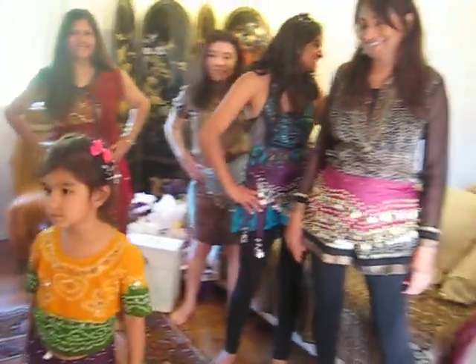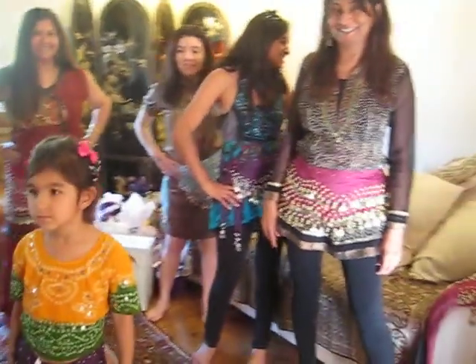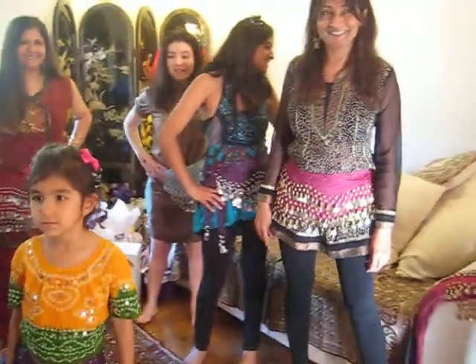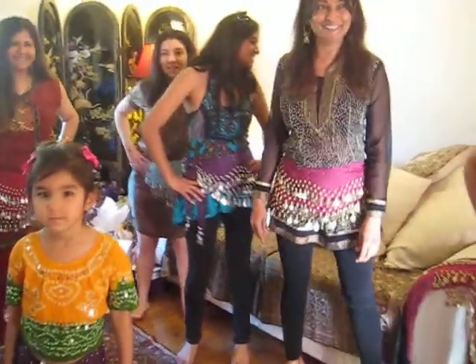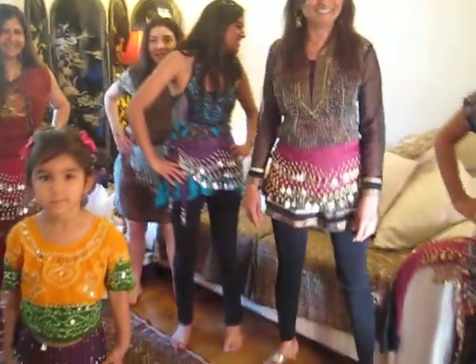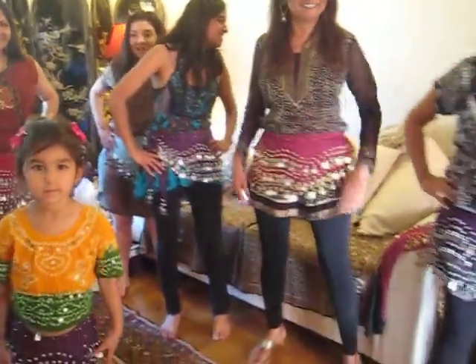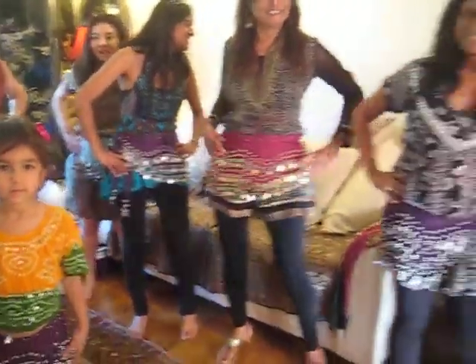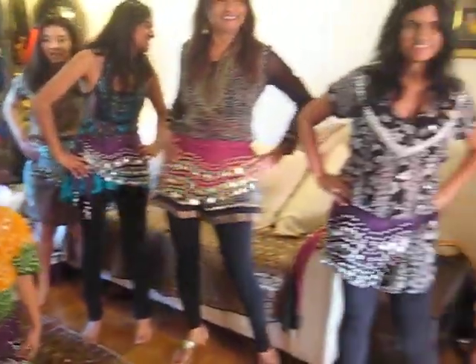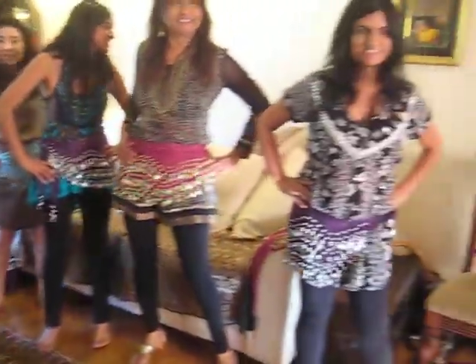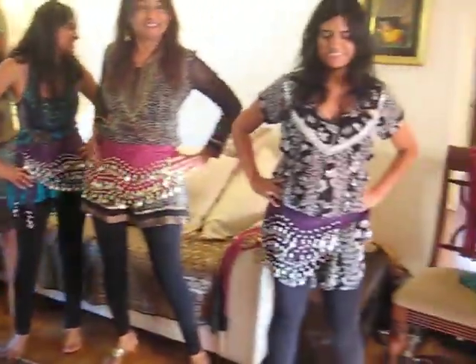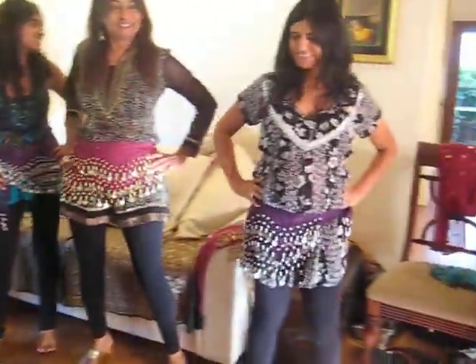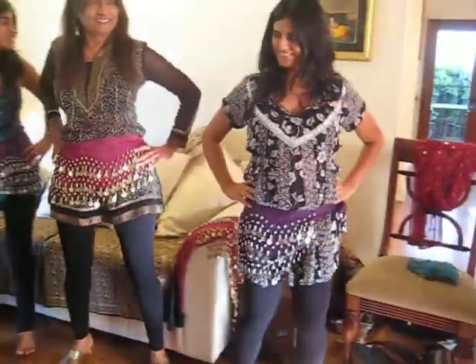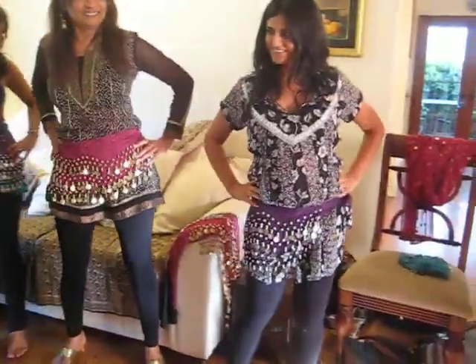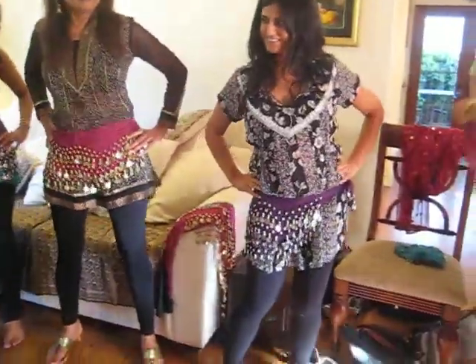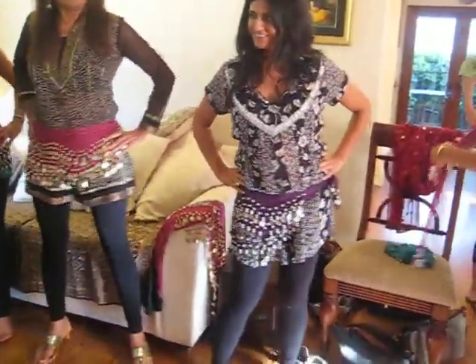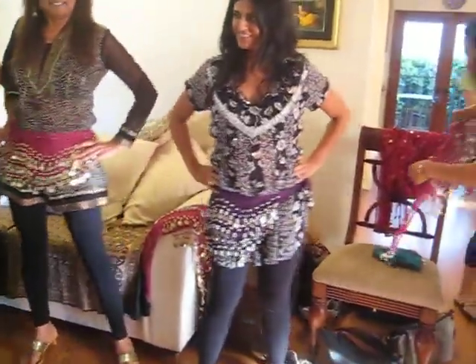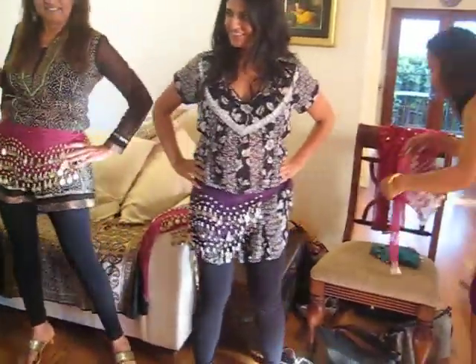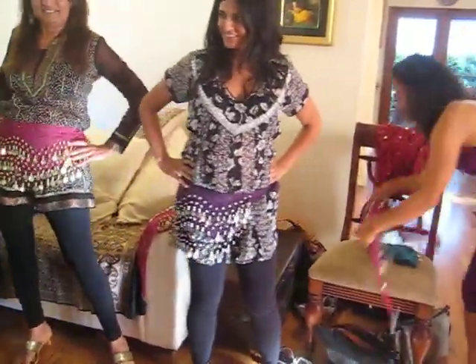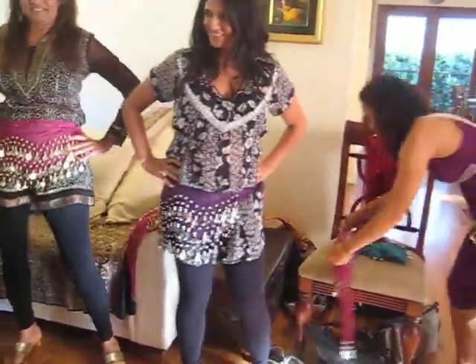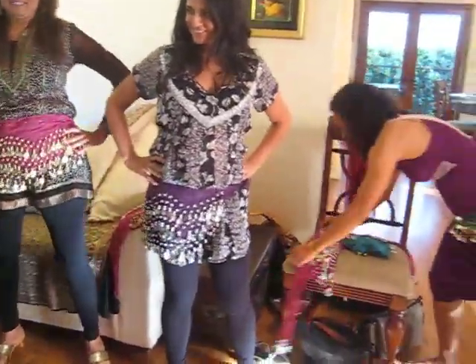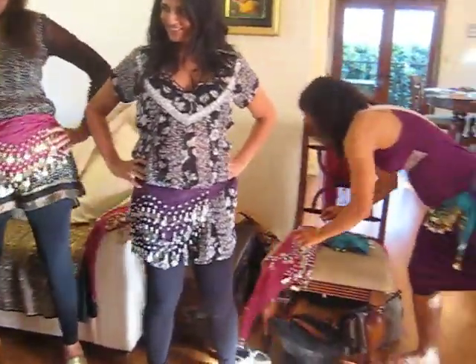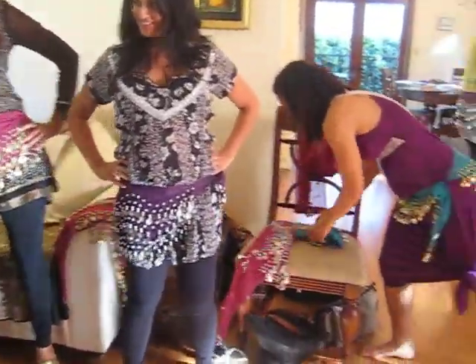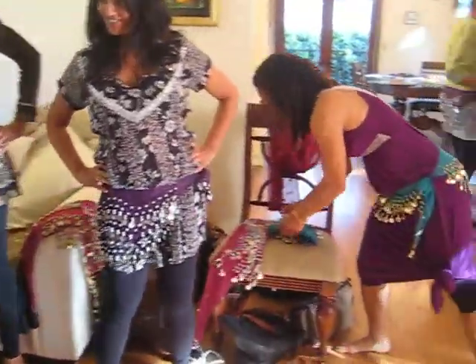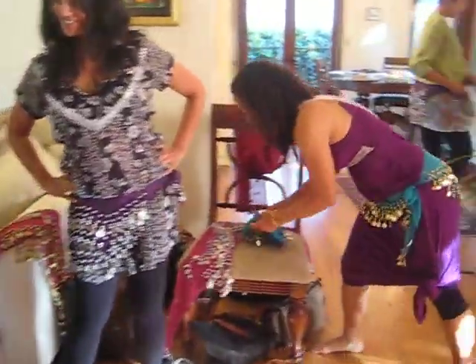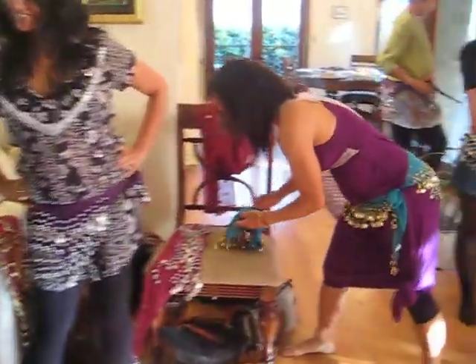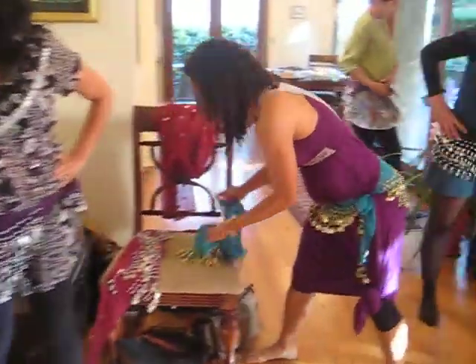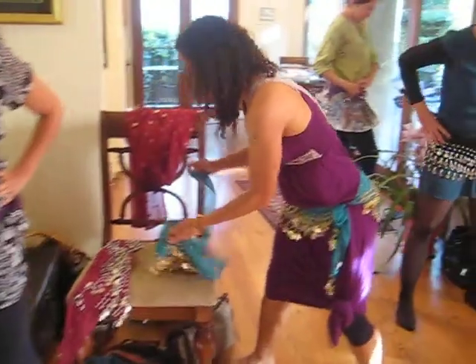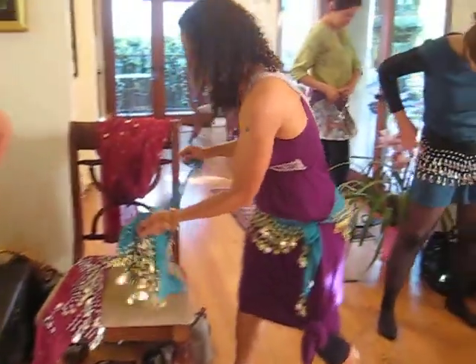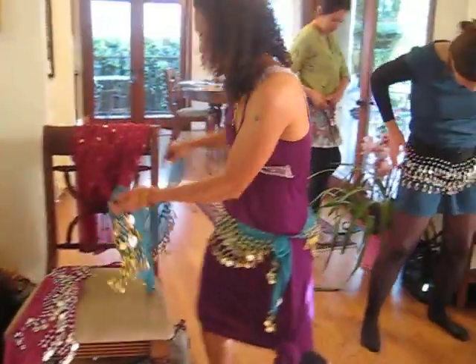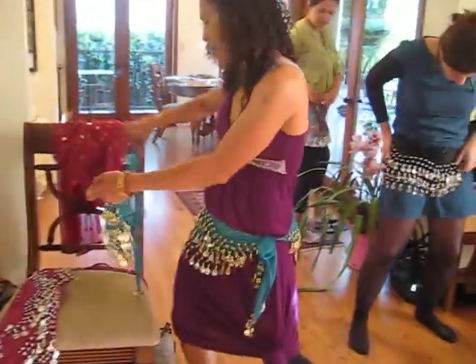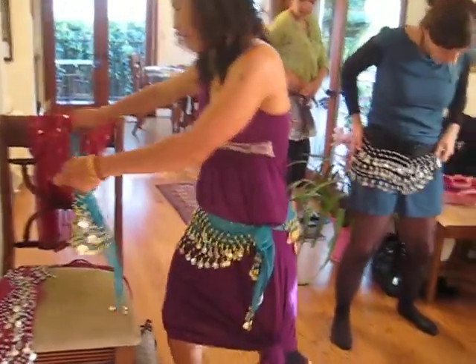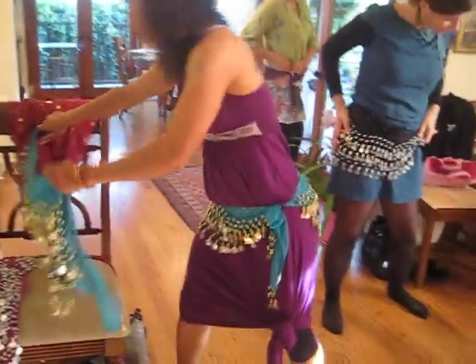Okay, and change your direction. Symmetry is important. Change your direction. Good, that's really good.